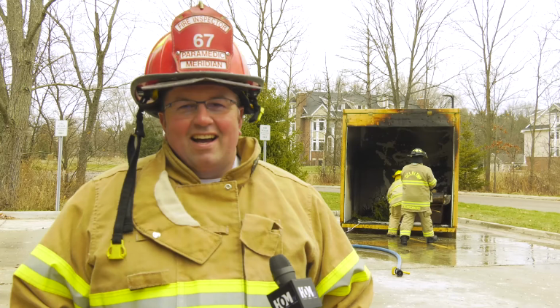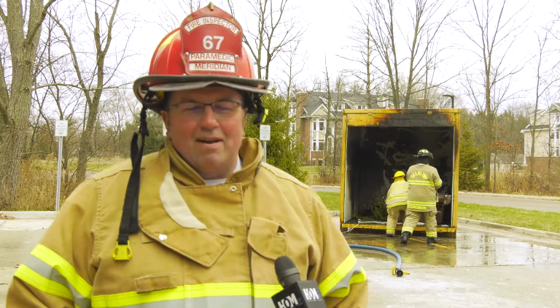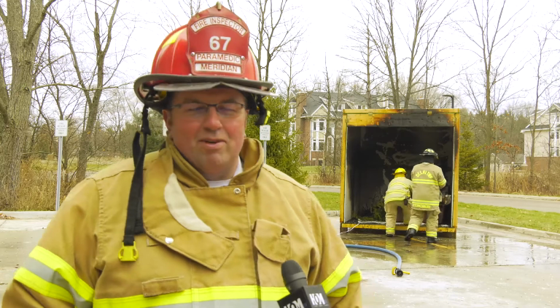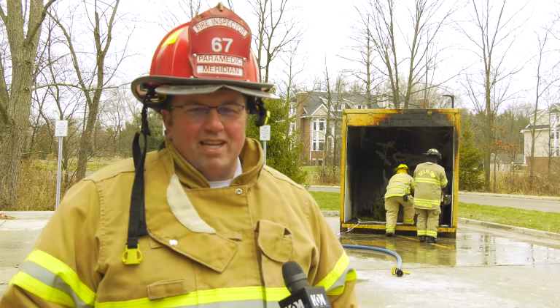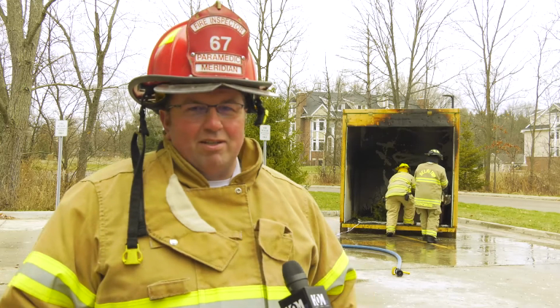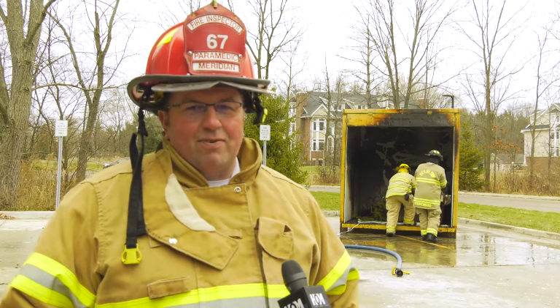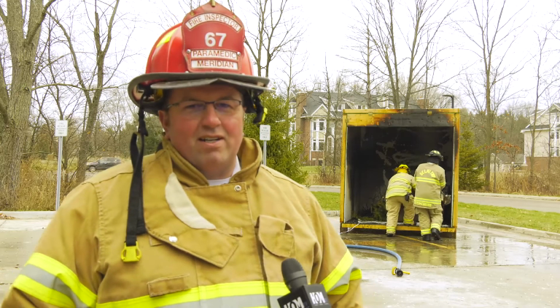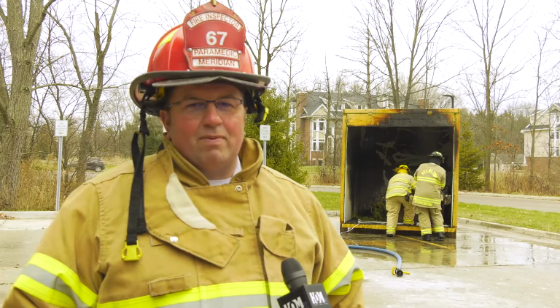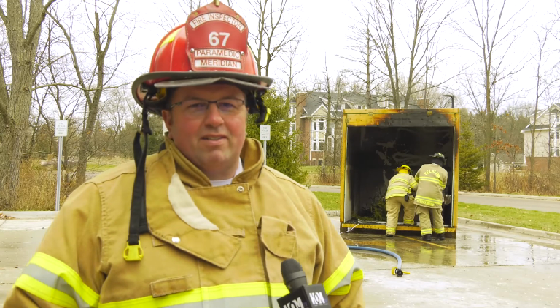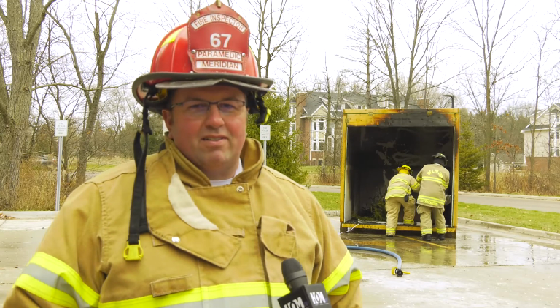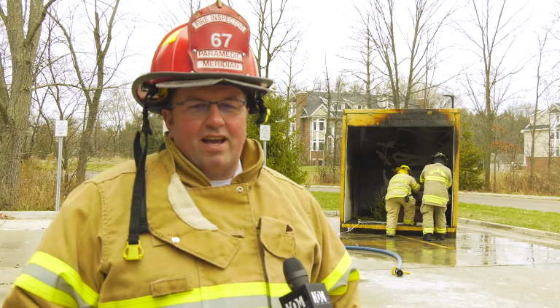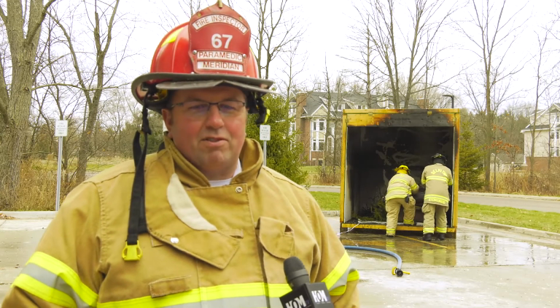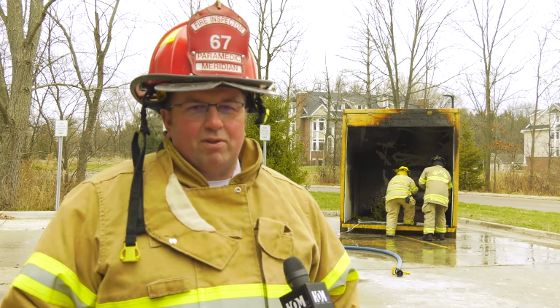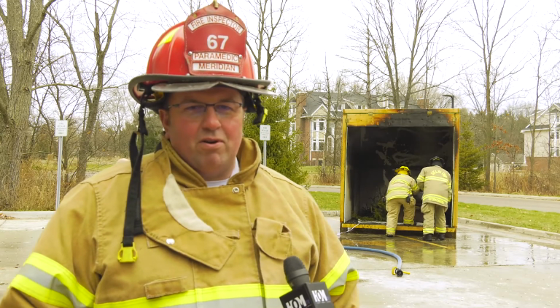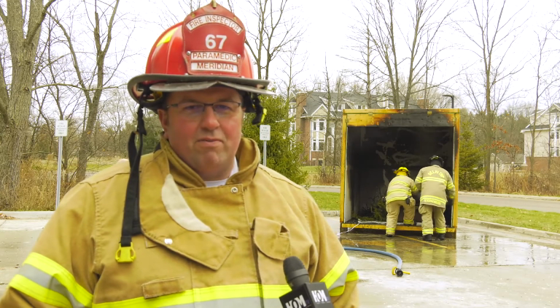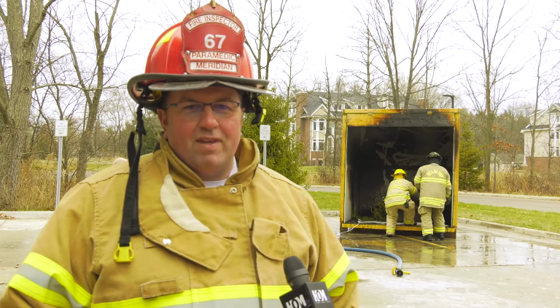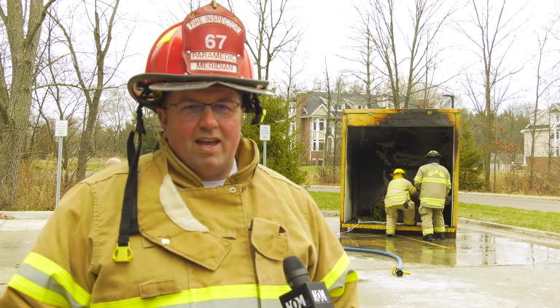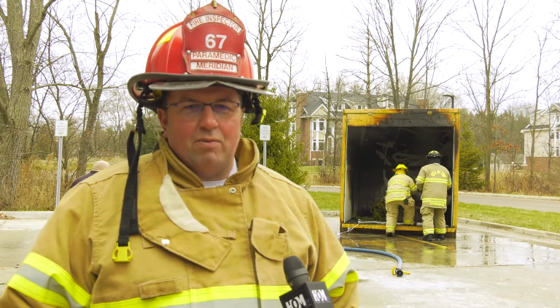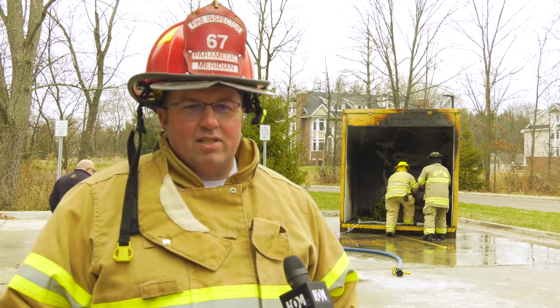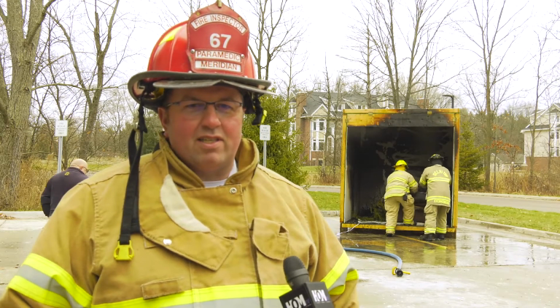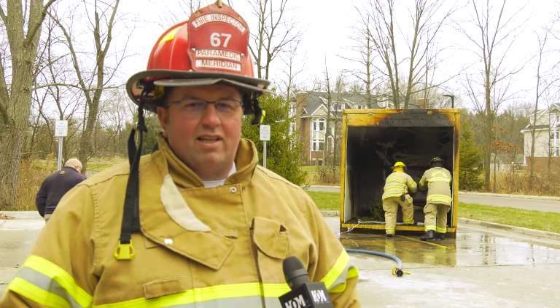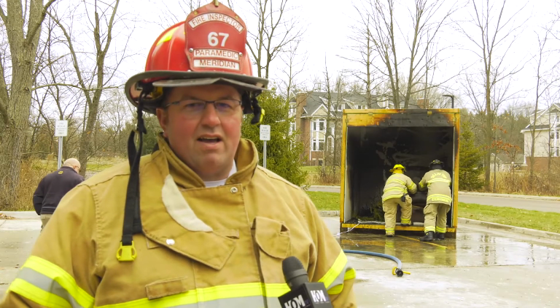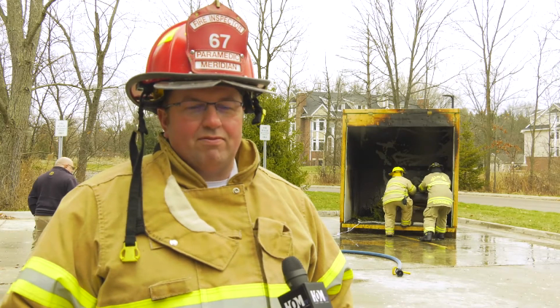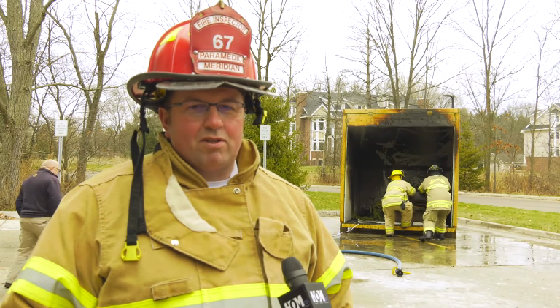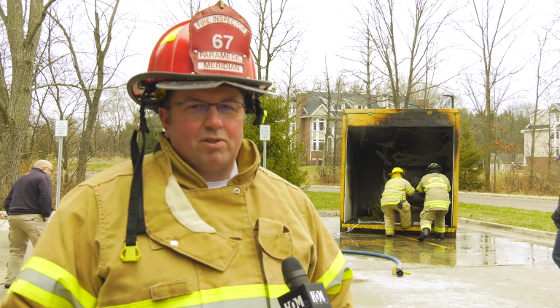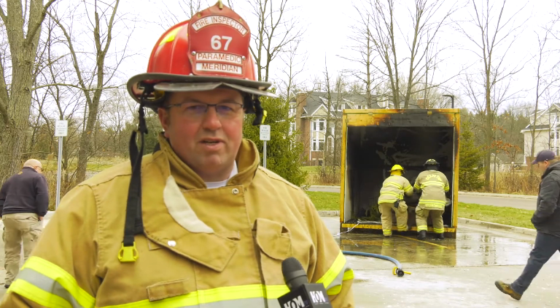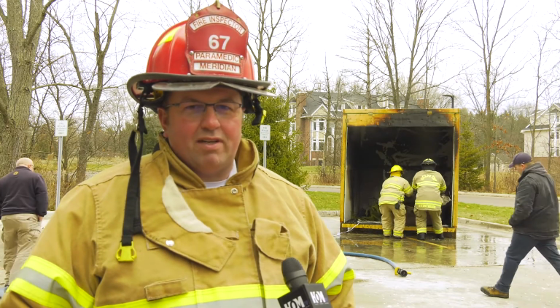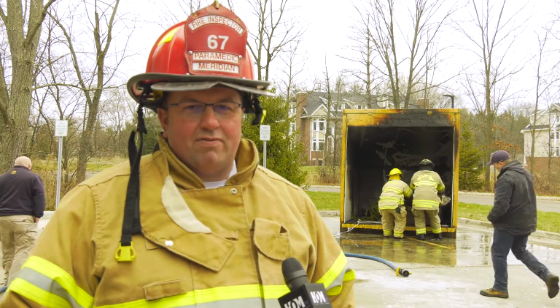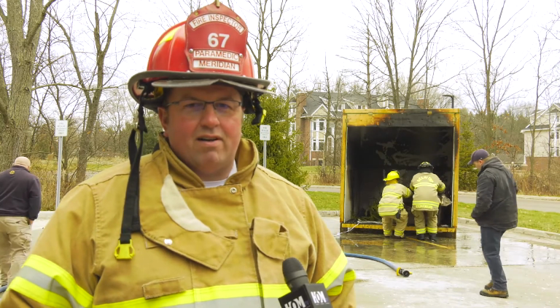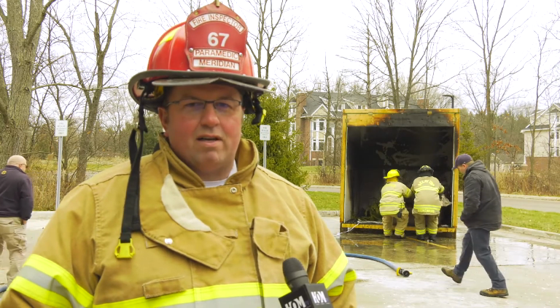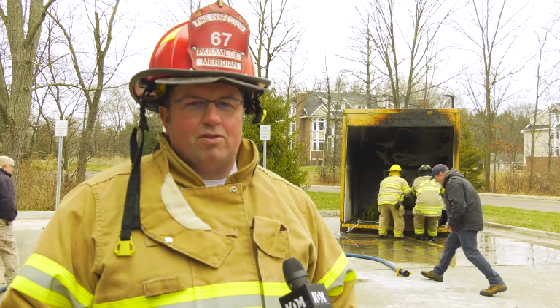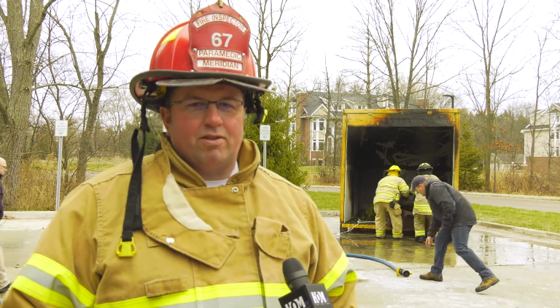I'm Meridian Township Fire Inspector Tavis Millerow, and we just did a live Christmas tree fire demonstration.